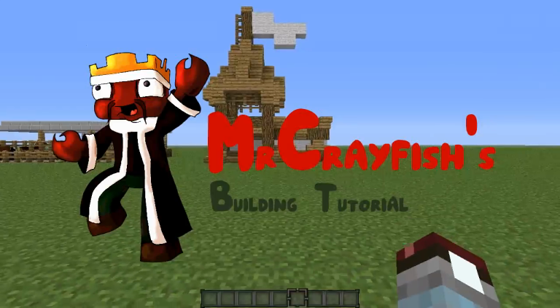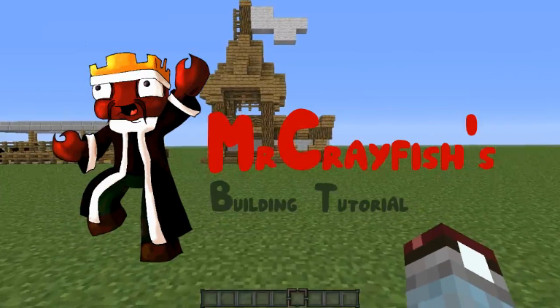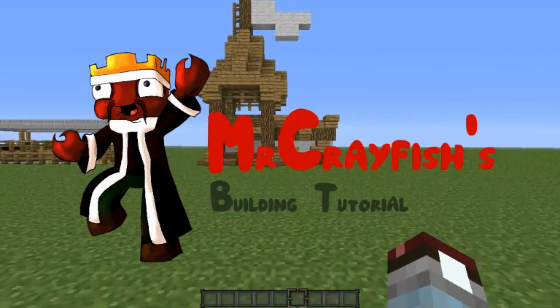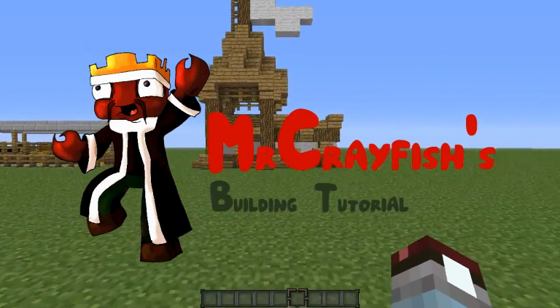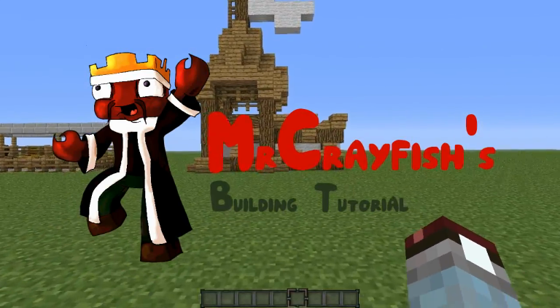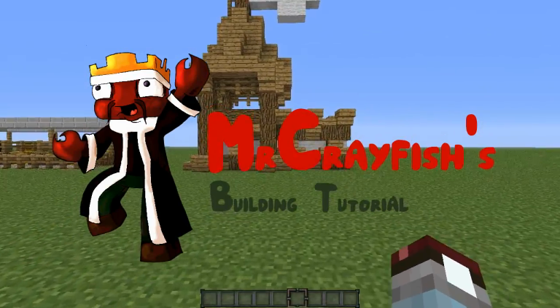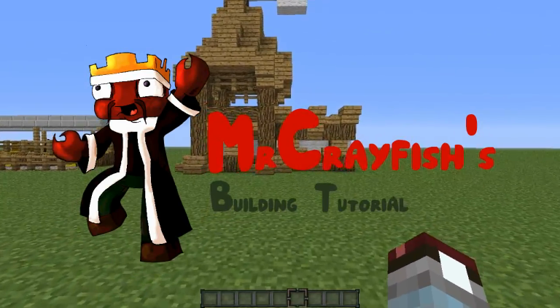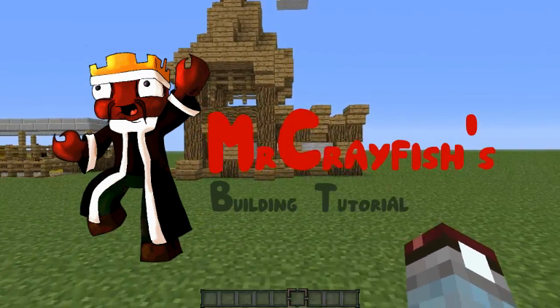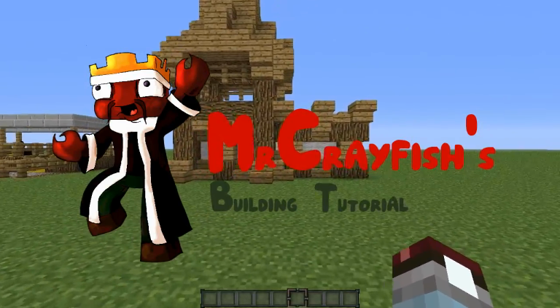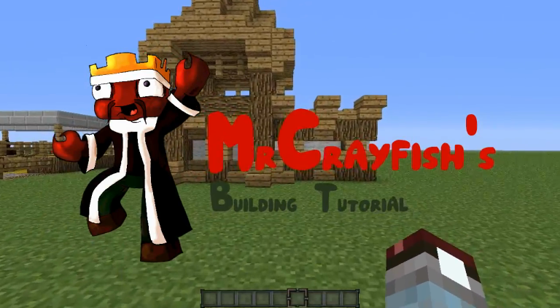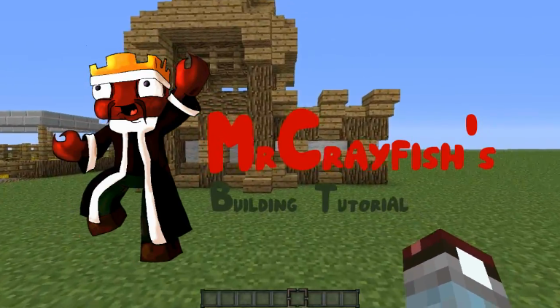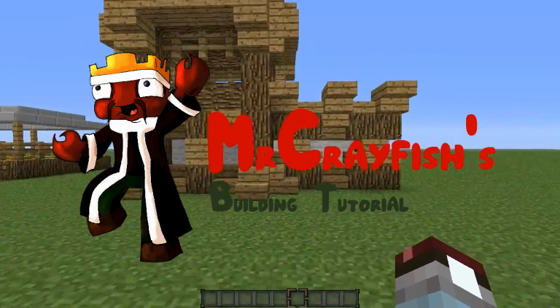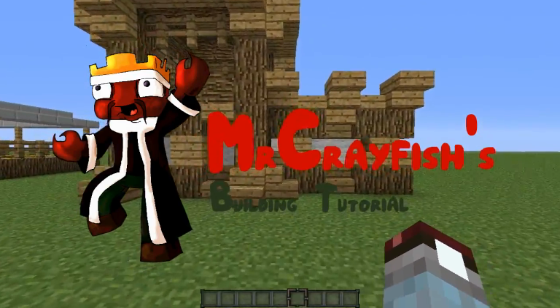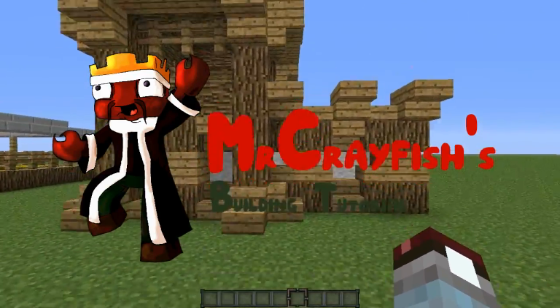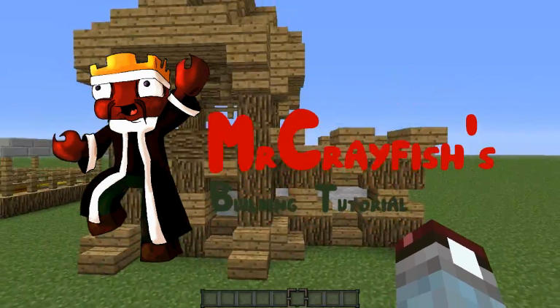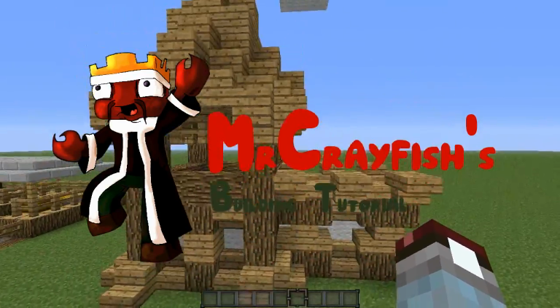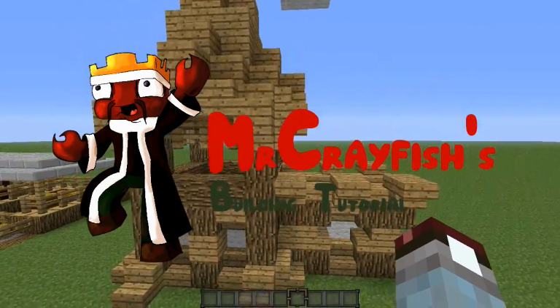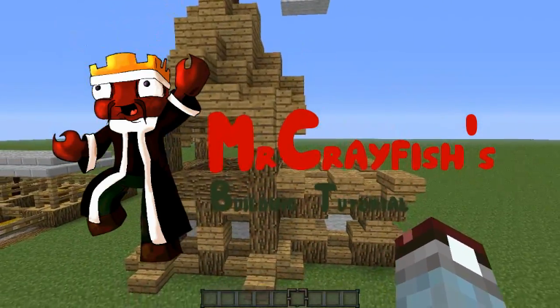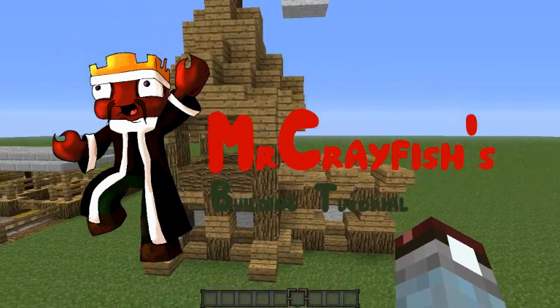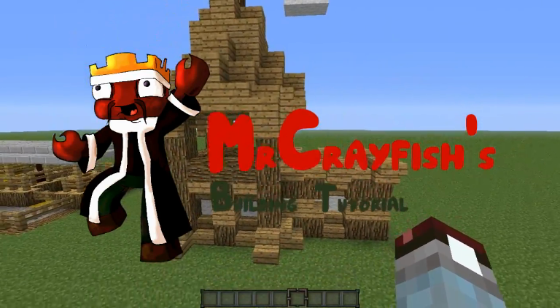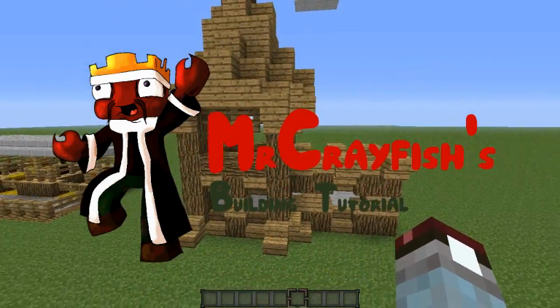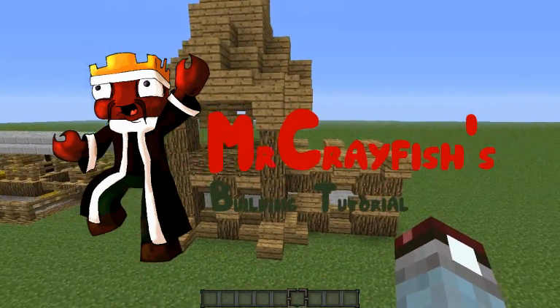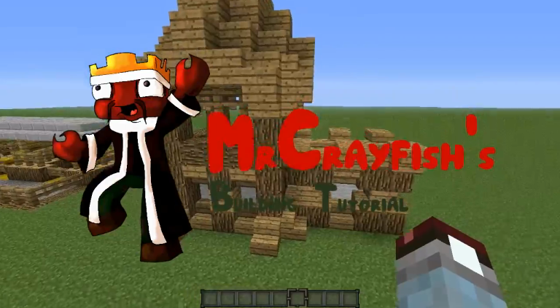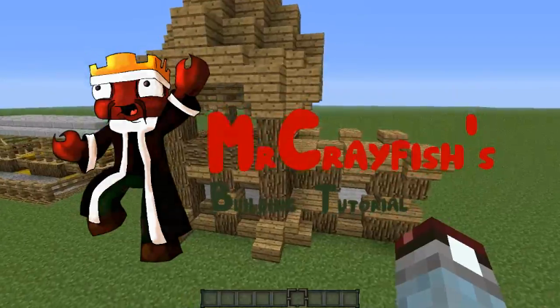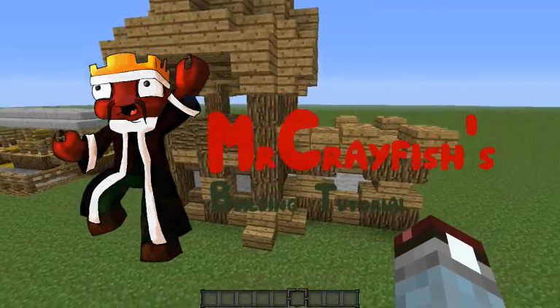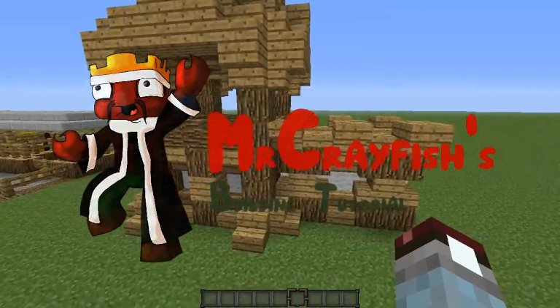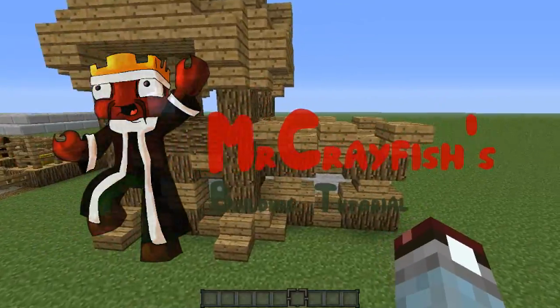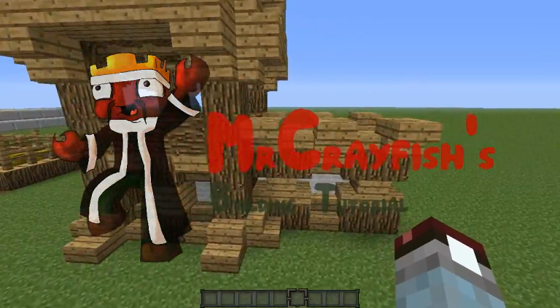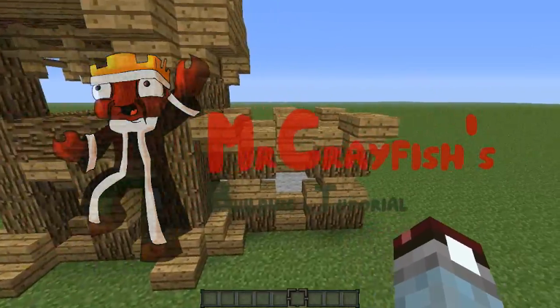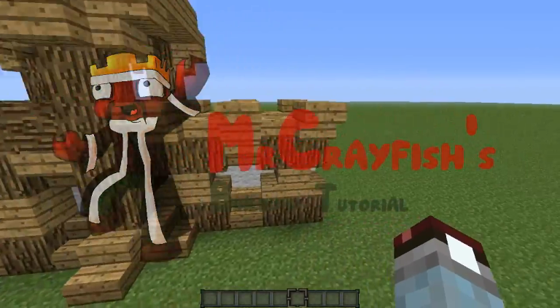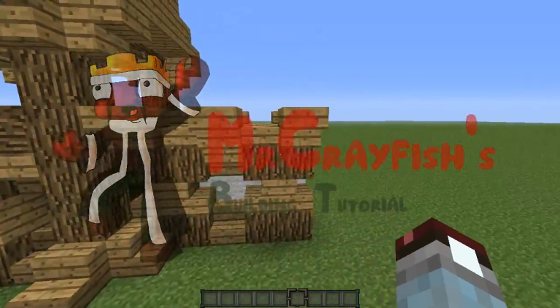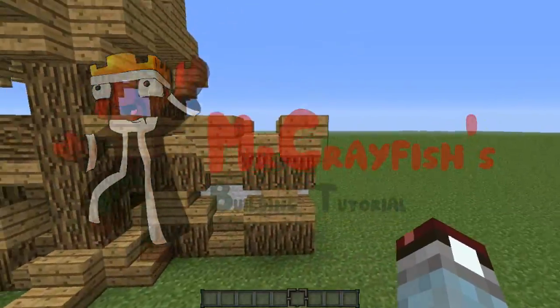Hey guys, this is Mr. Crayfish and welcome back to my building tutorials. In this tutorial today, I'm going to be teaching you how to build the wall.